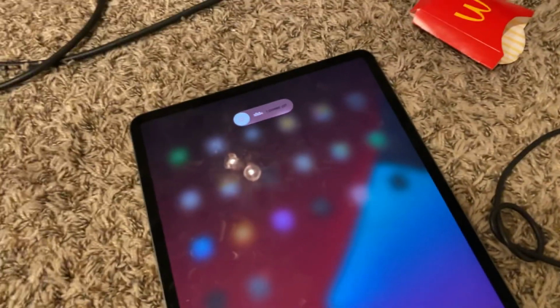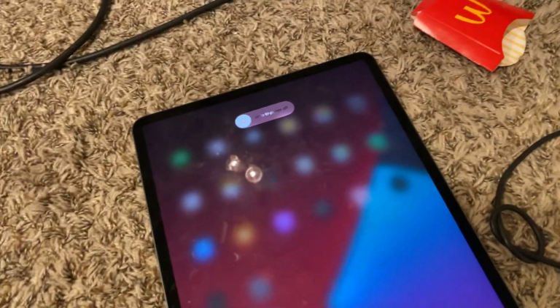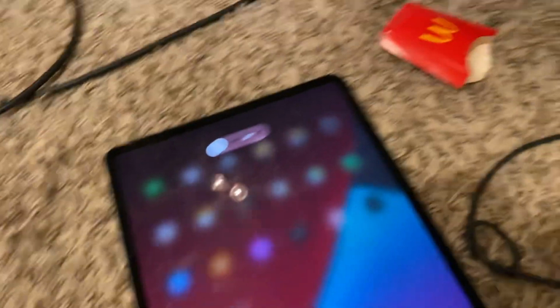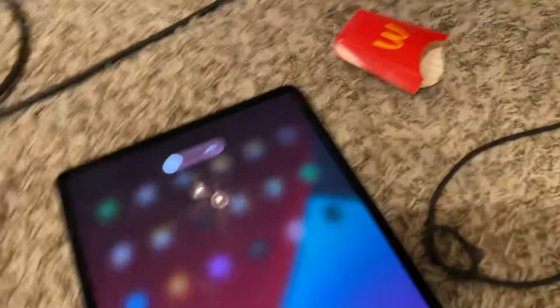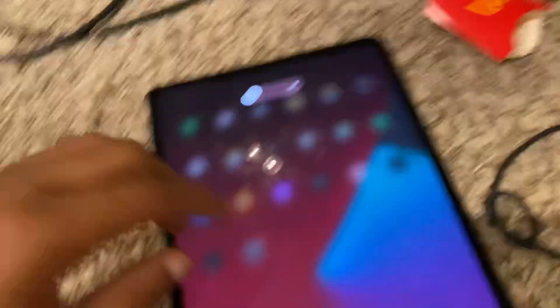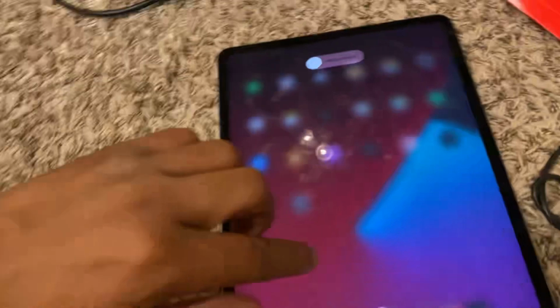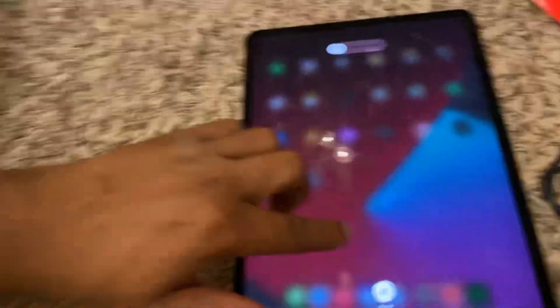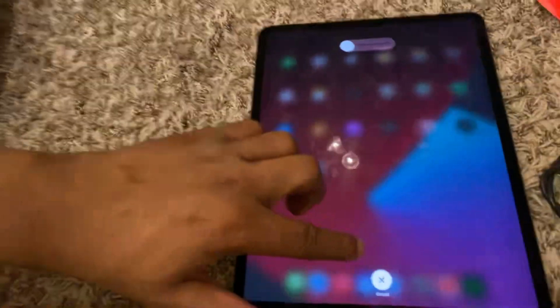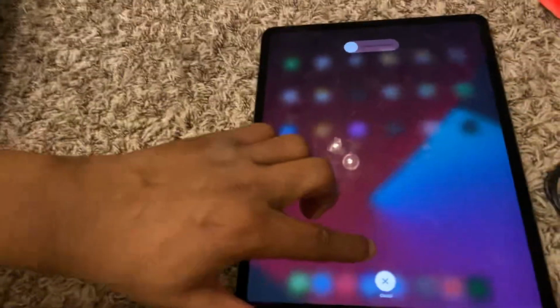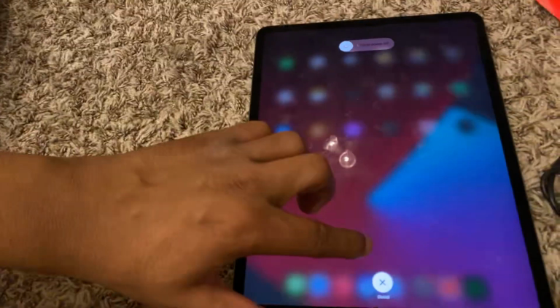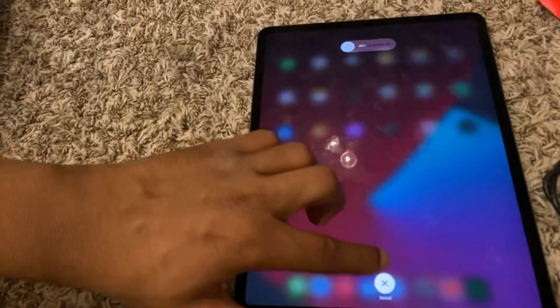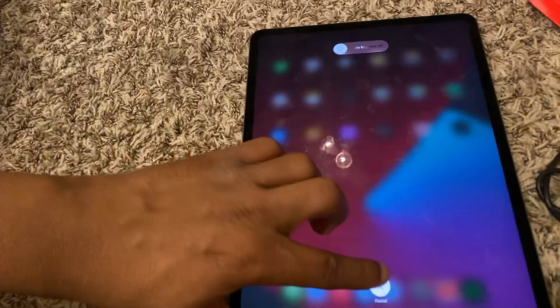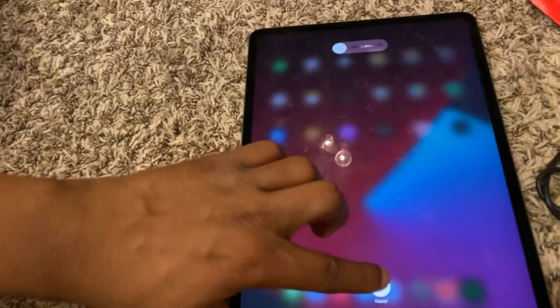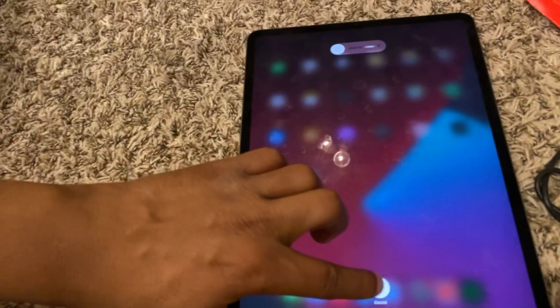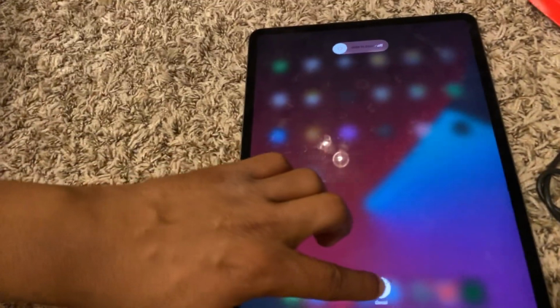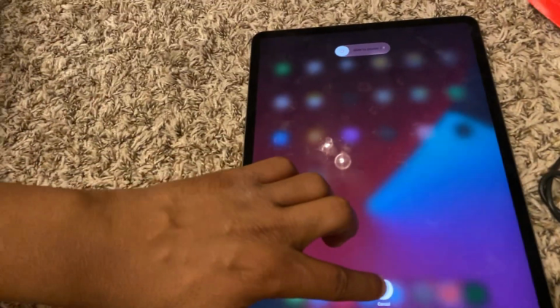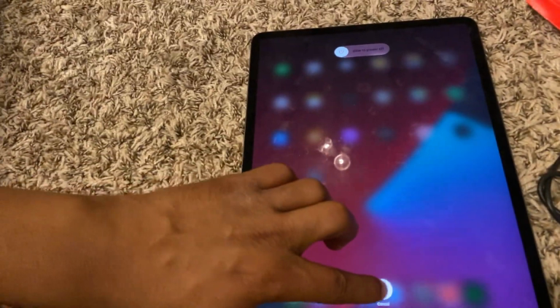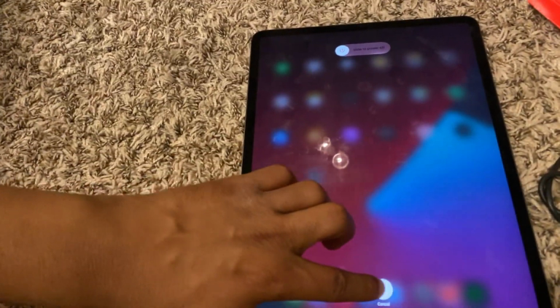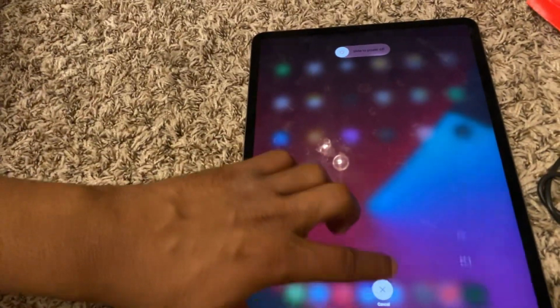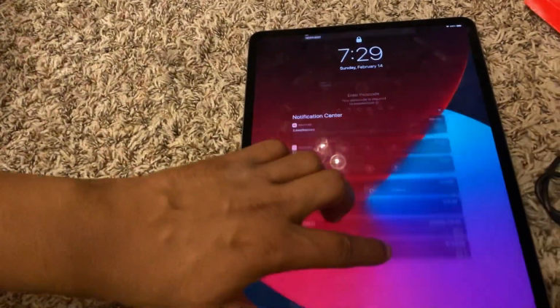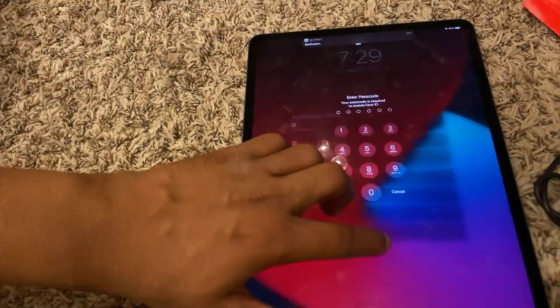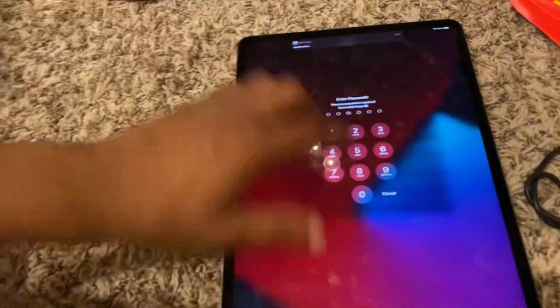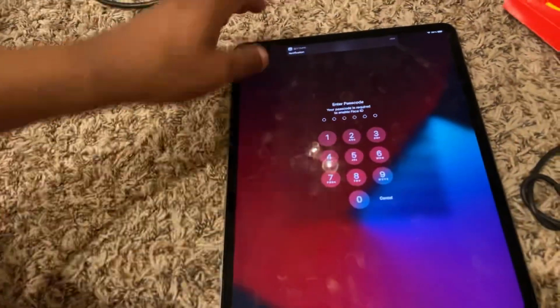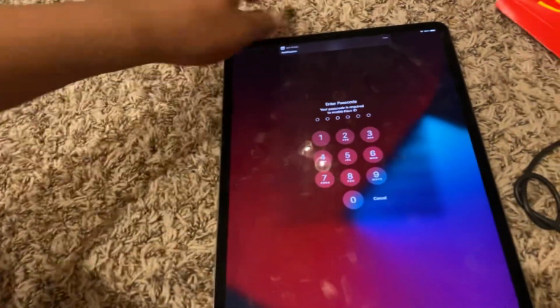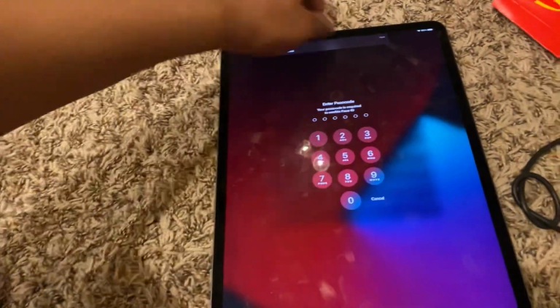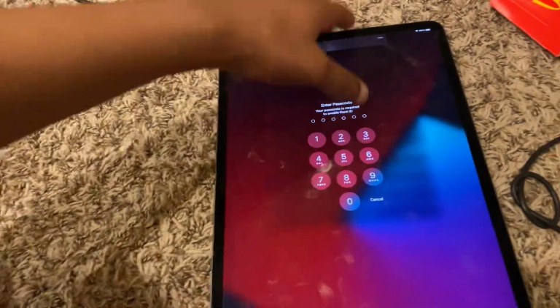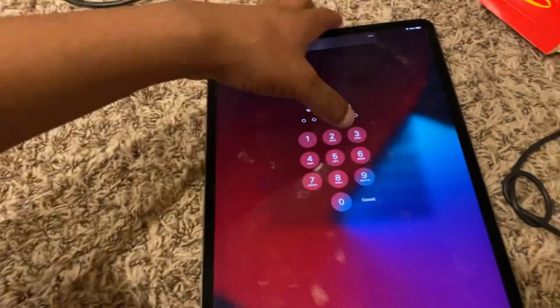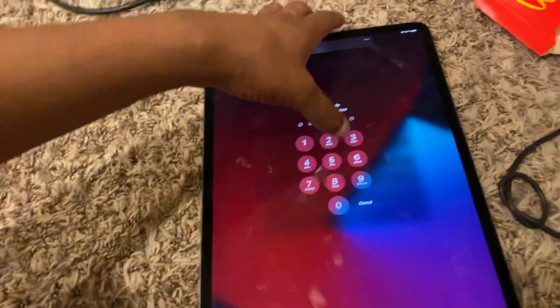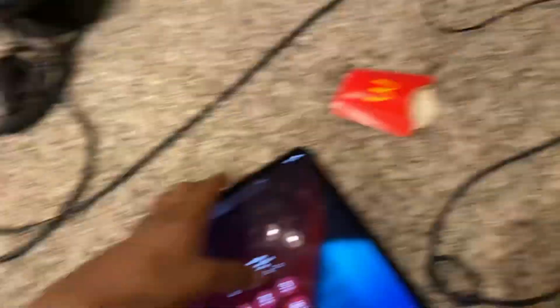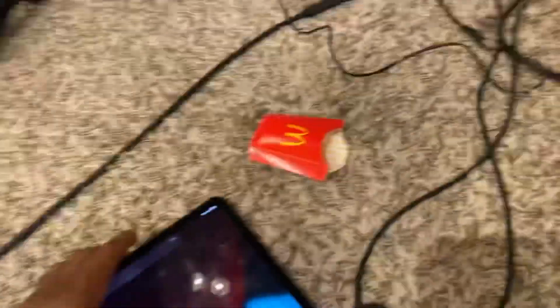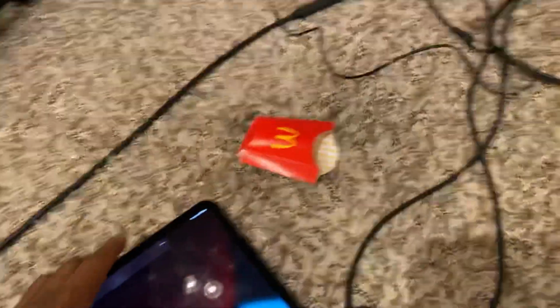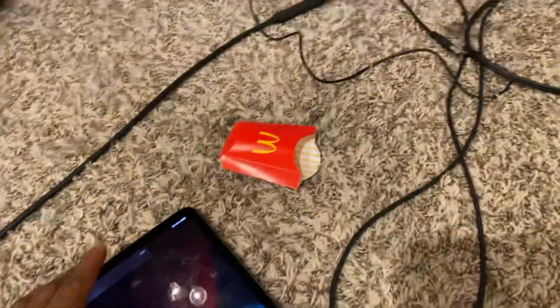And you see that the power slide comes up — 'Slide to Power Off.' You see that? All right, let me exit out of that and show you guys this again.